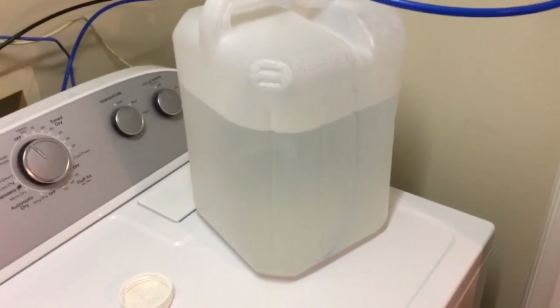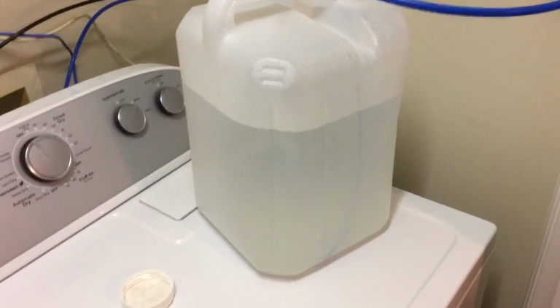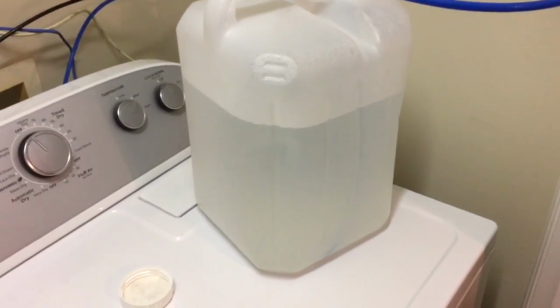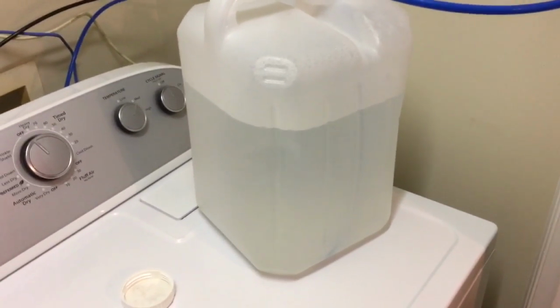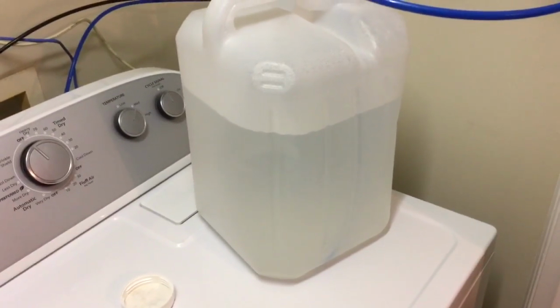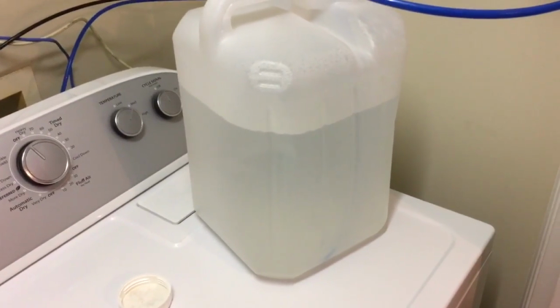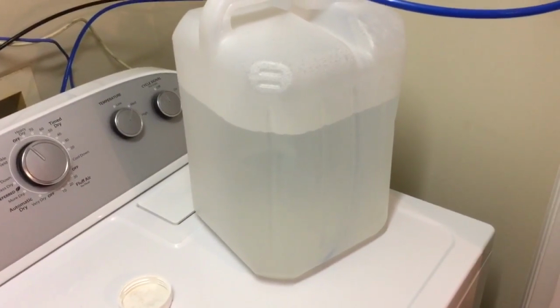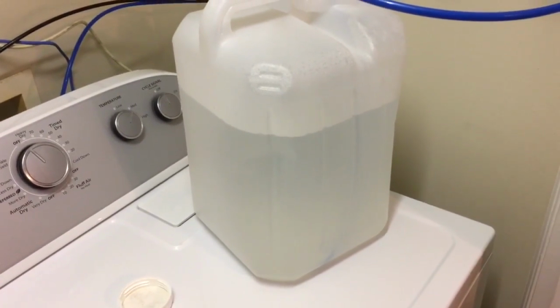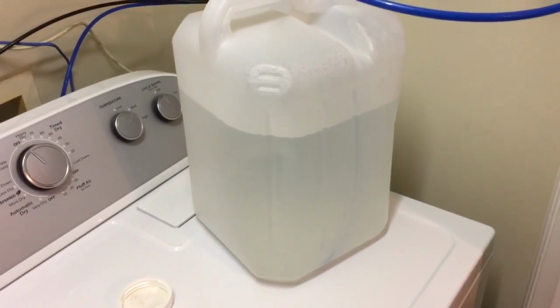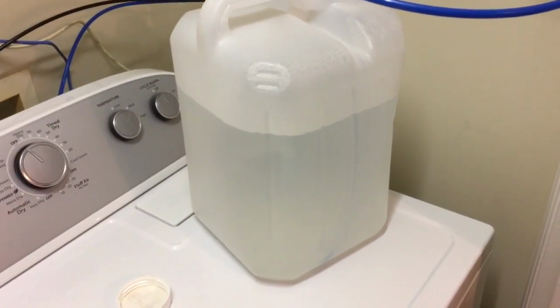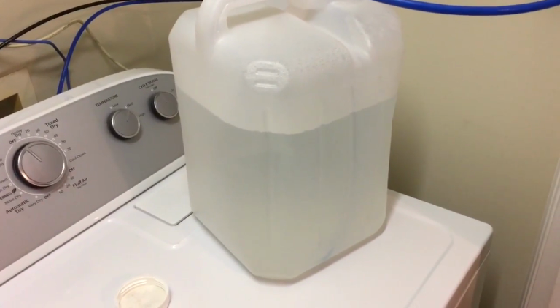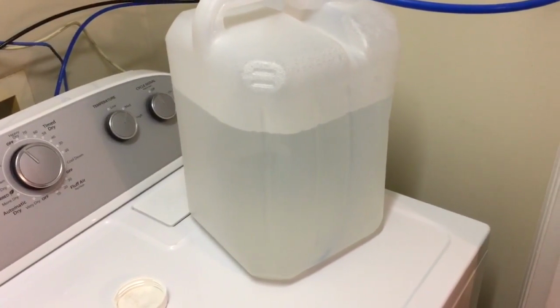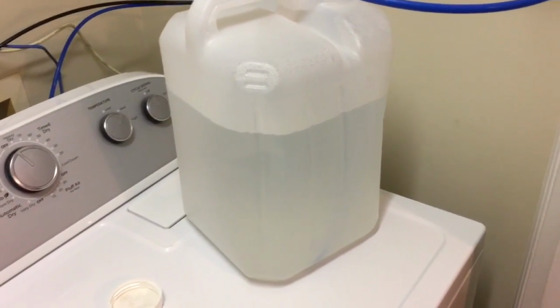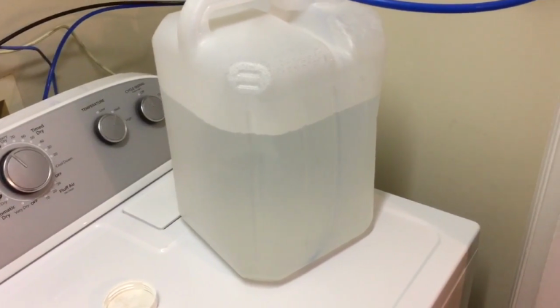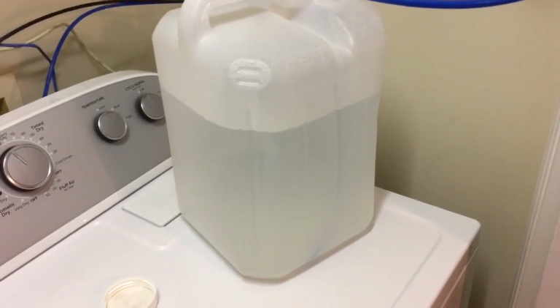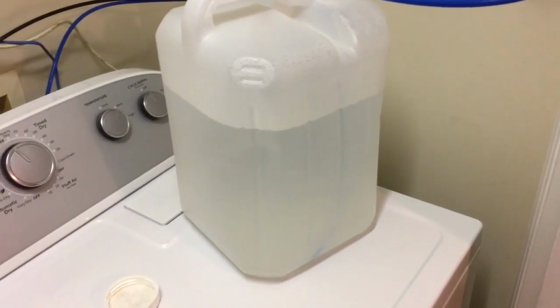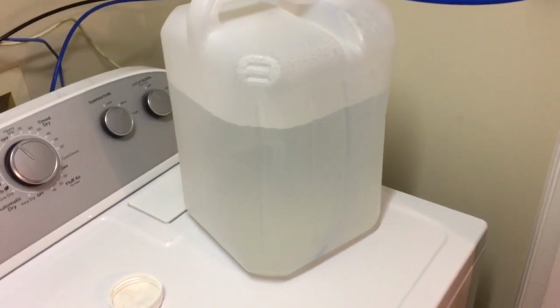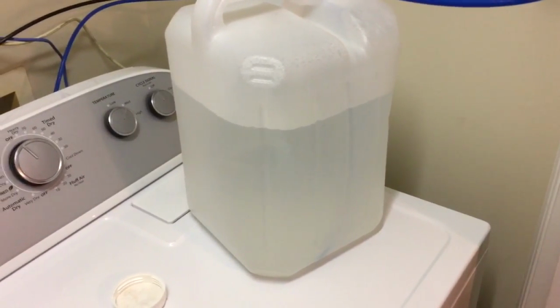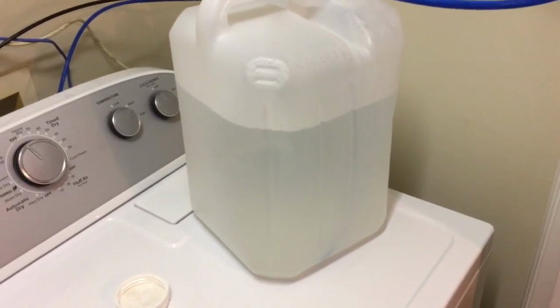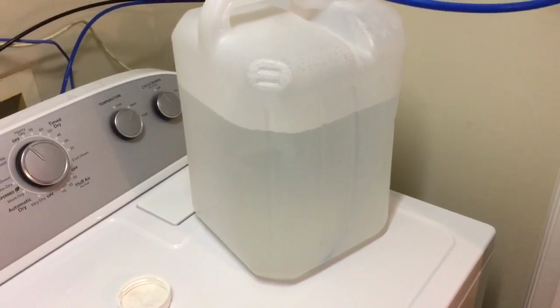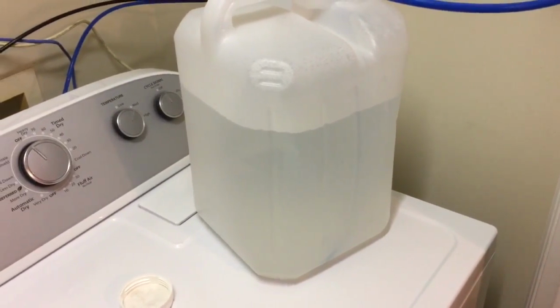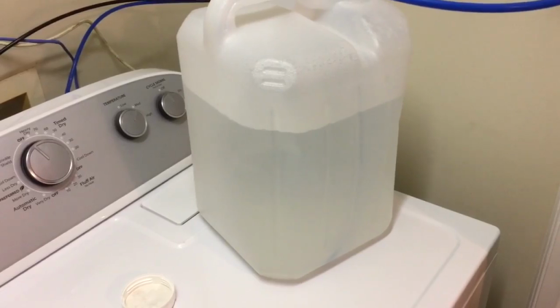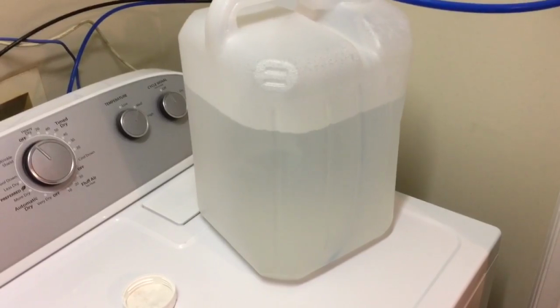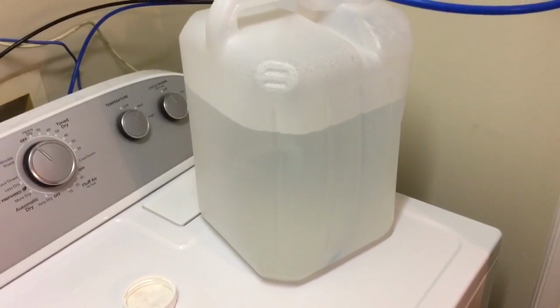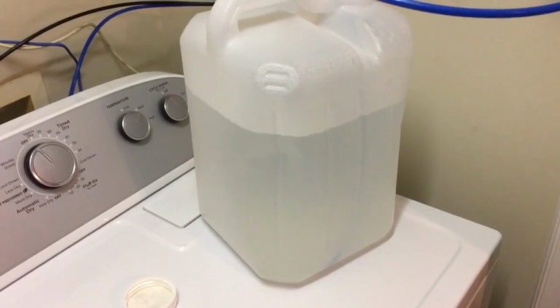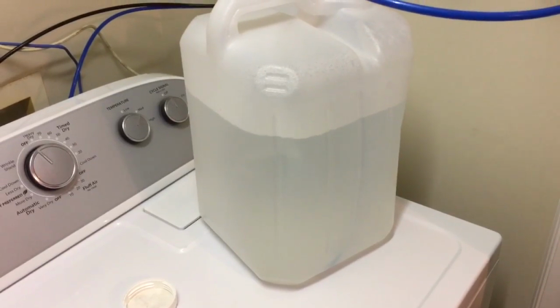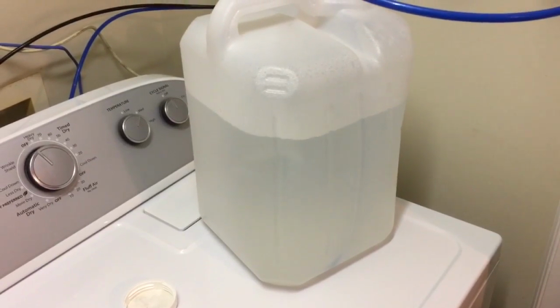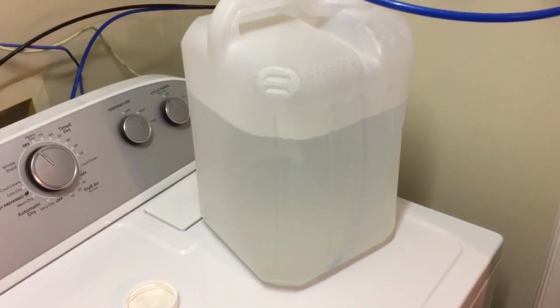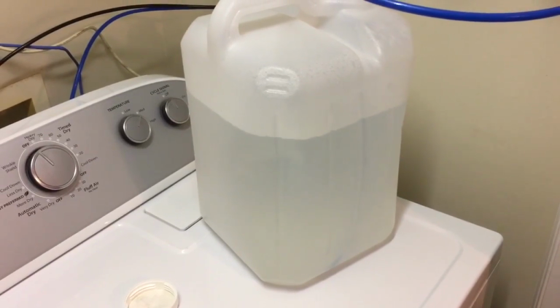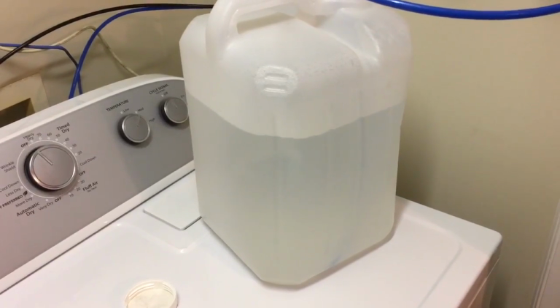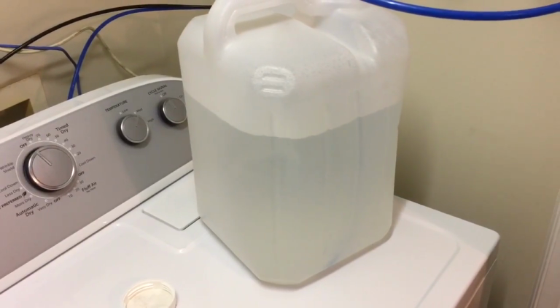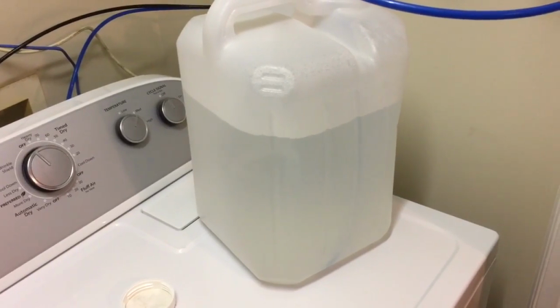That's been running for about 25 minutes and I probably got about almost 4 gallons right there.